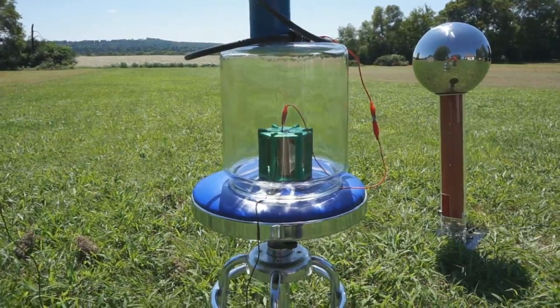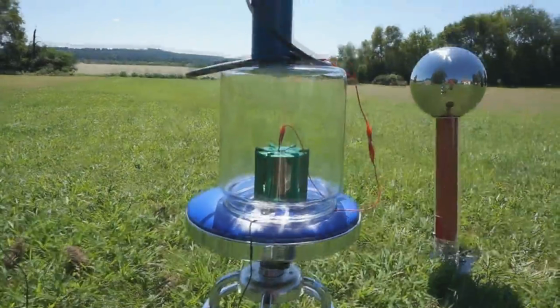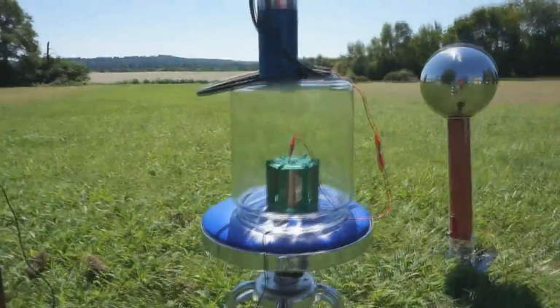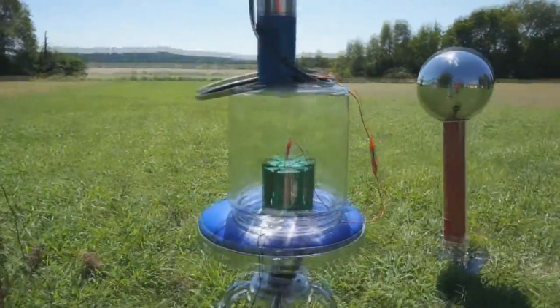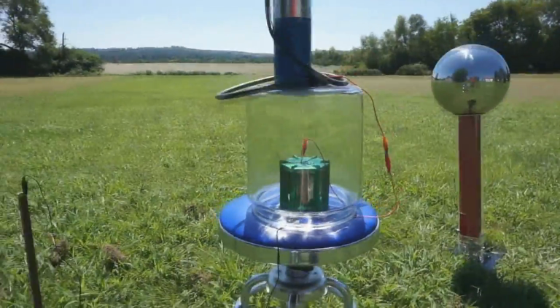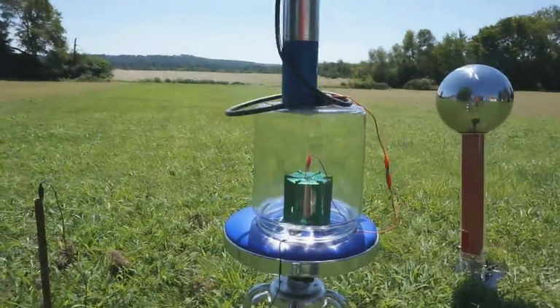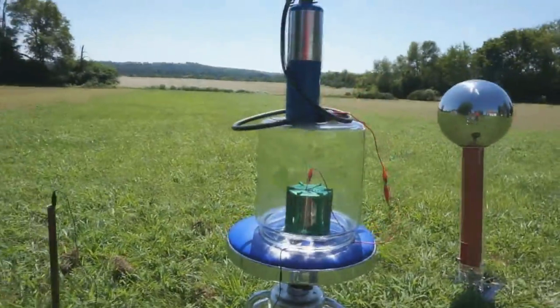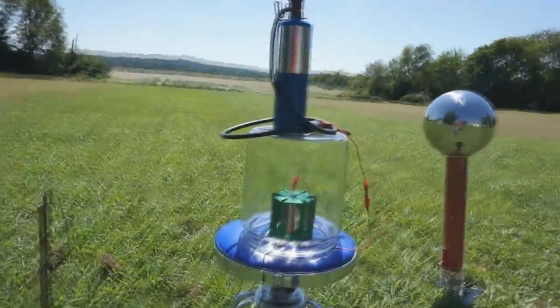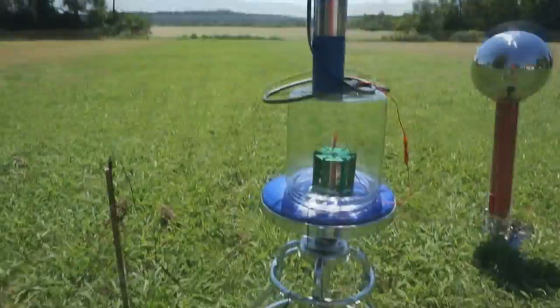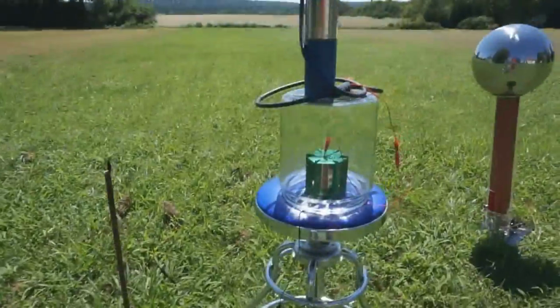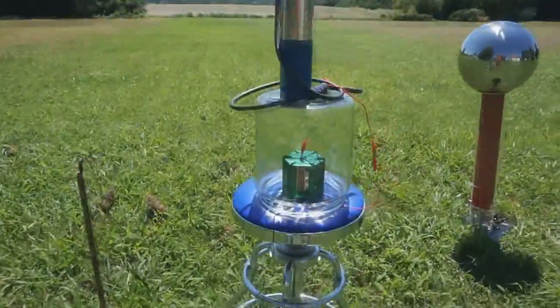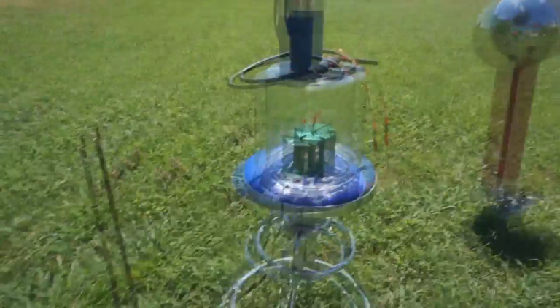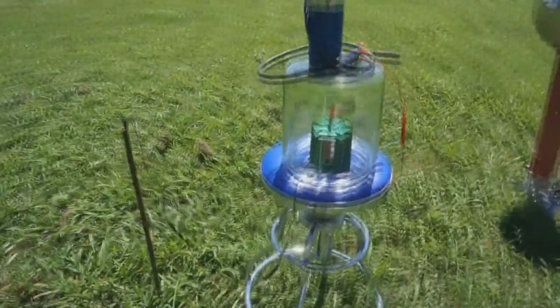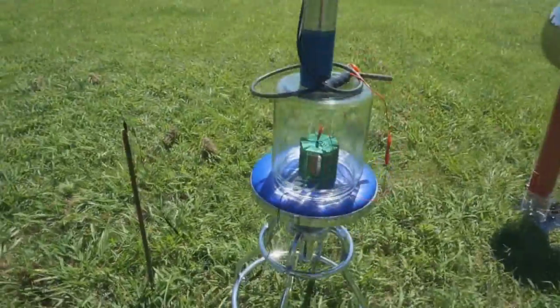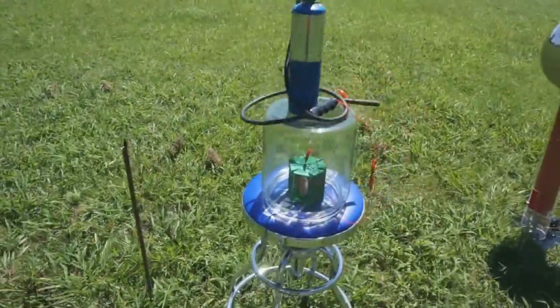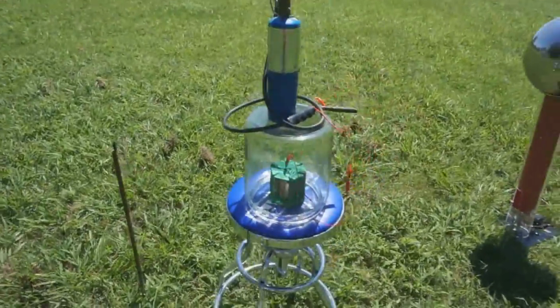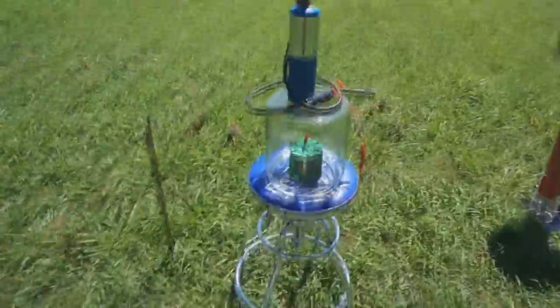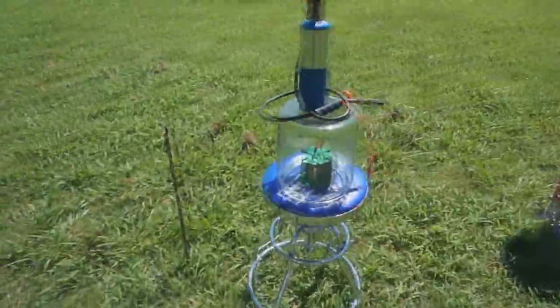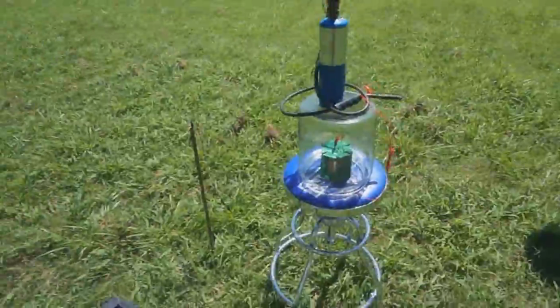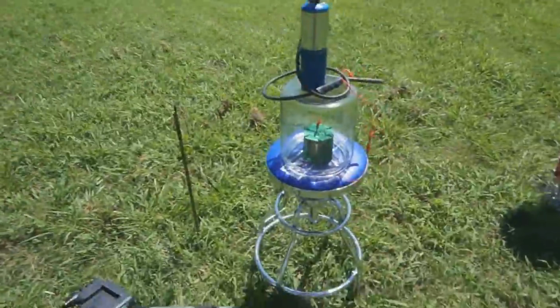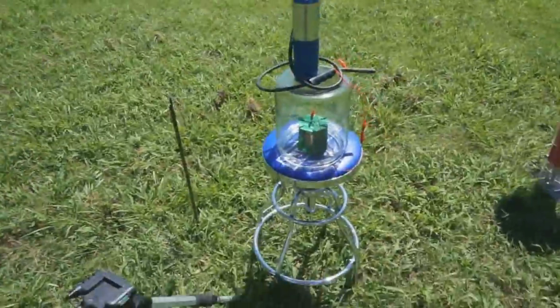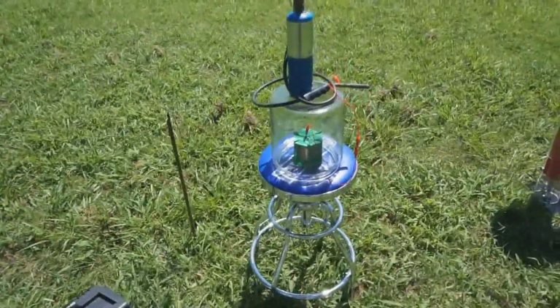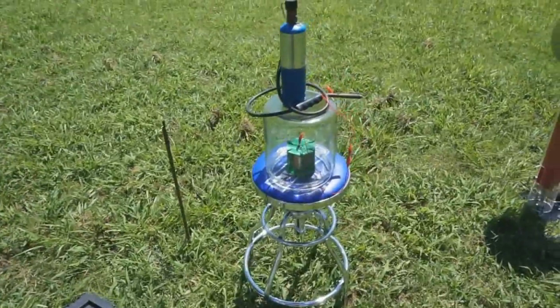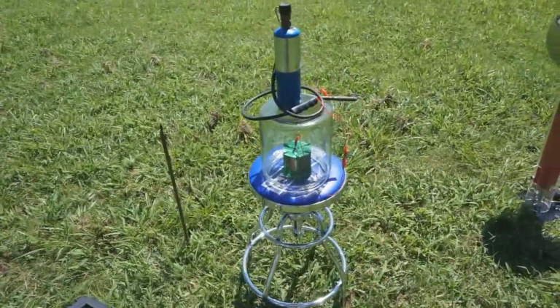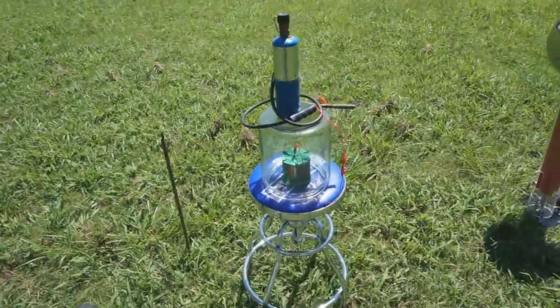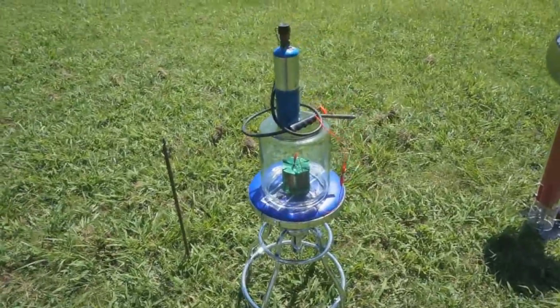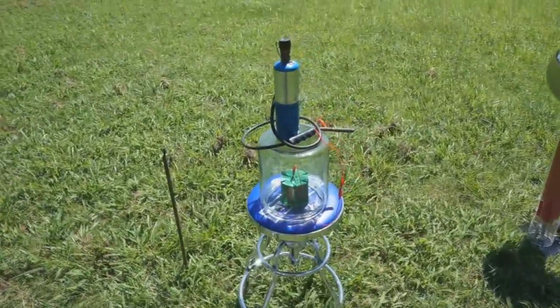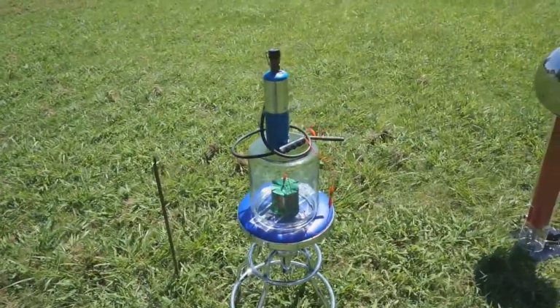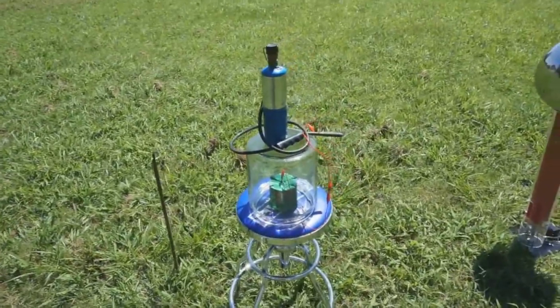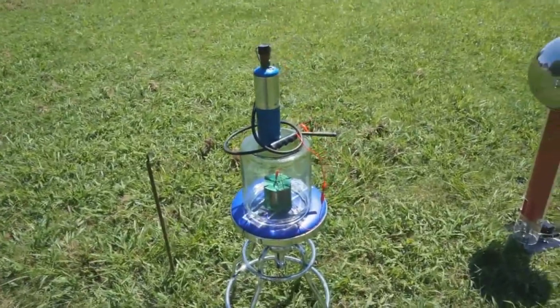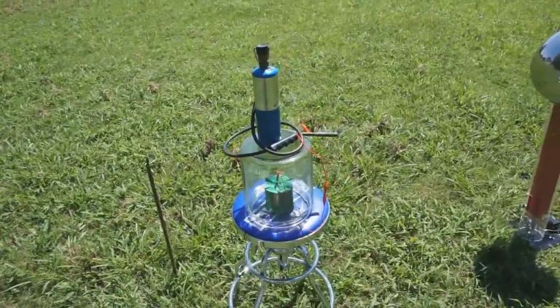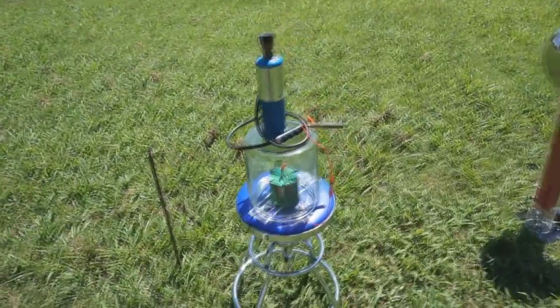For my next experiment, I would like to get rid of the Van de Graaff, find a small lightweight propane torch, and lift it up to a higher elevation to see how this works for capturing actual atmospheric electricity.